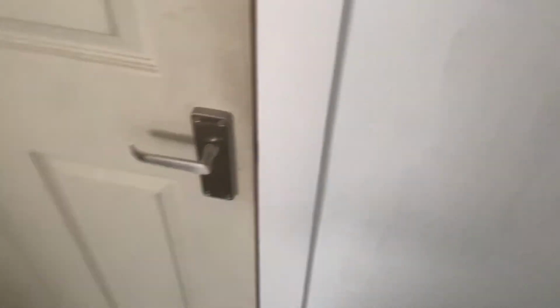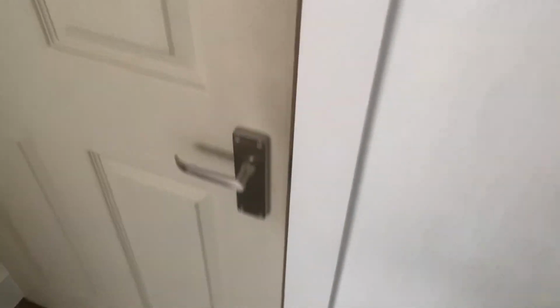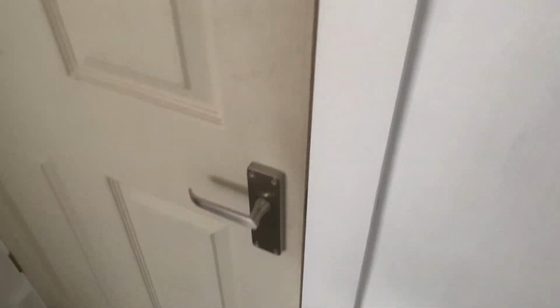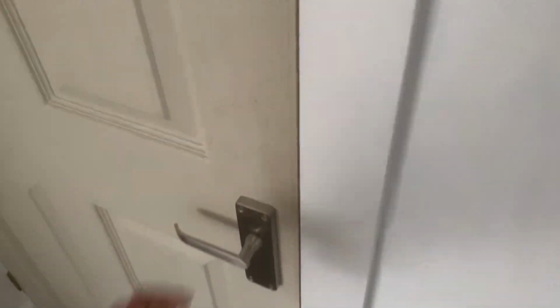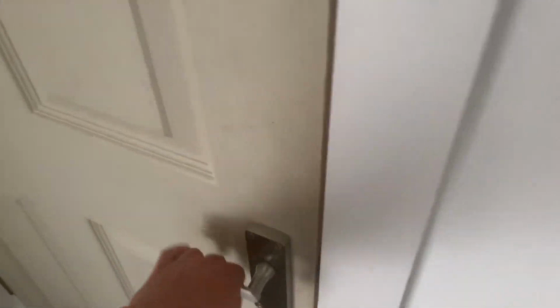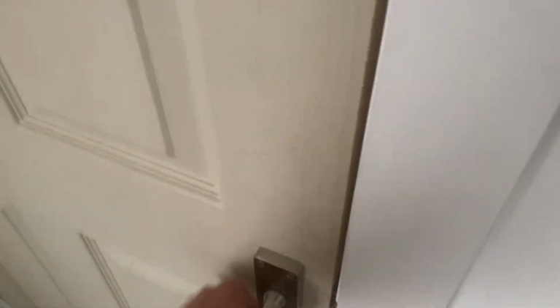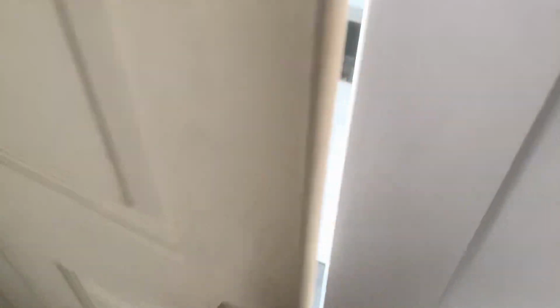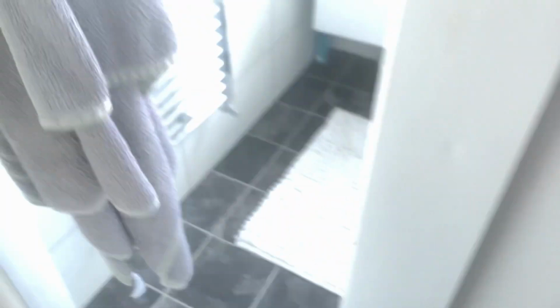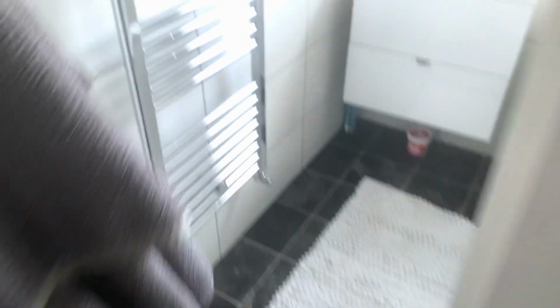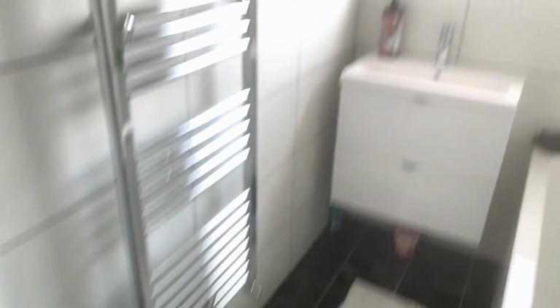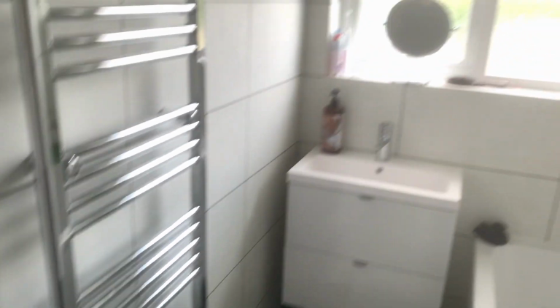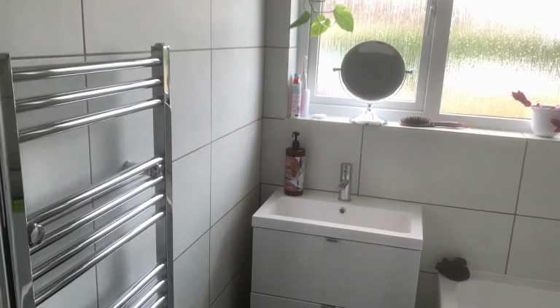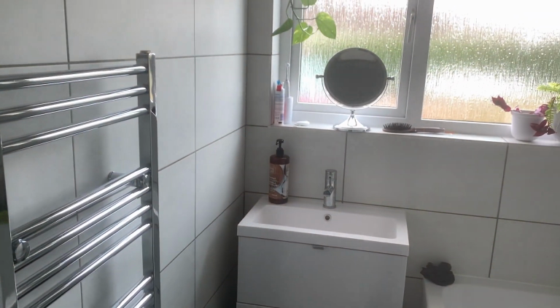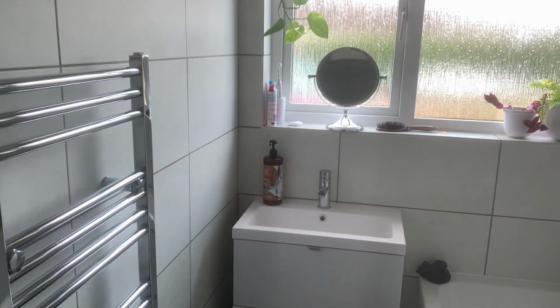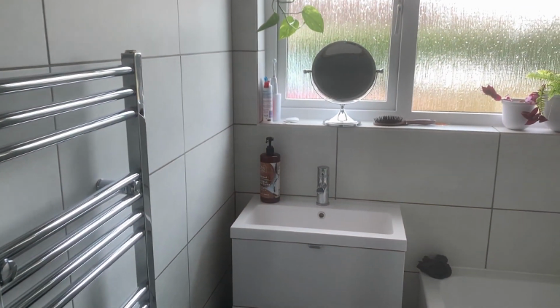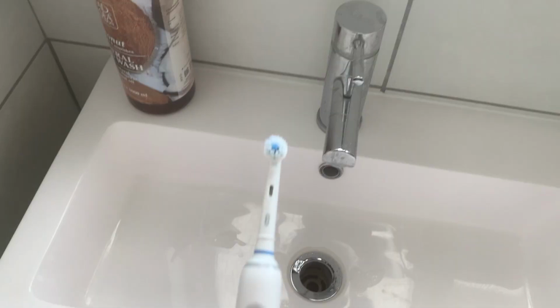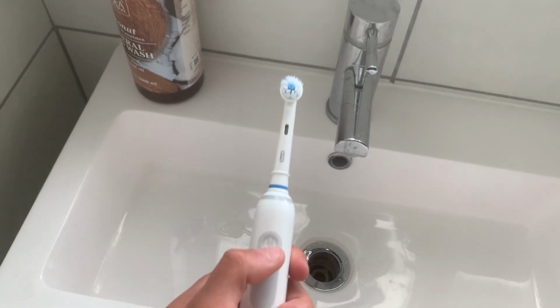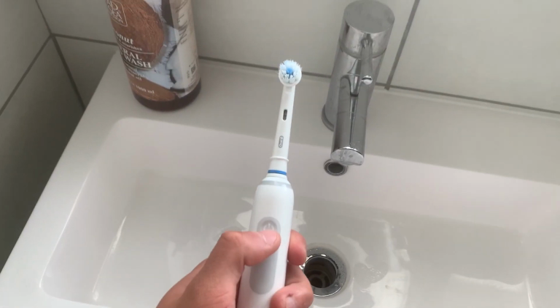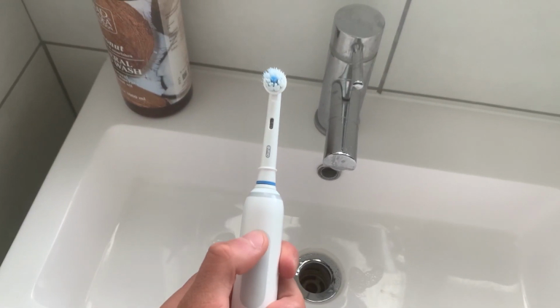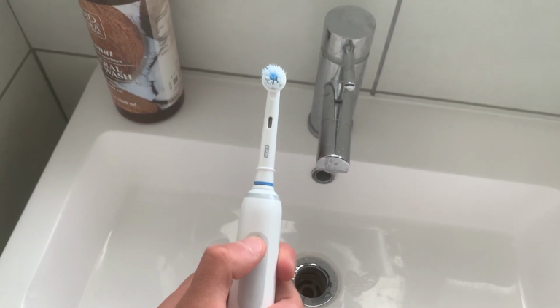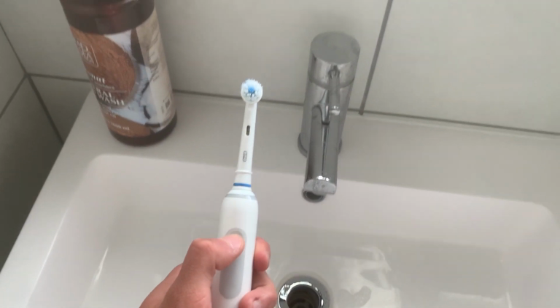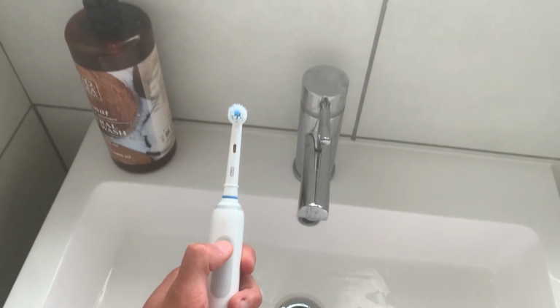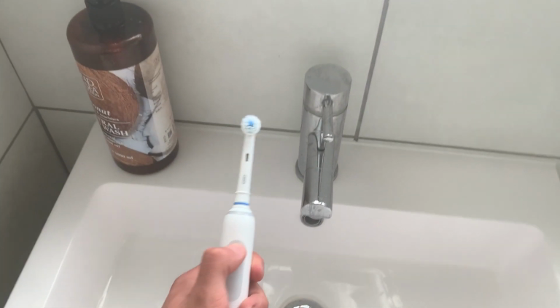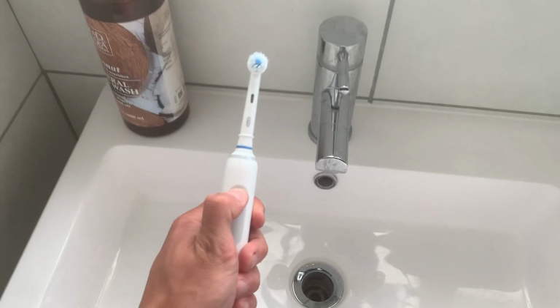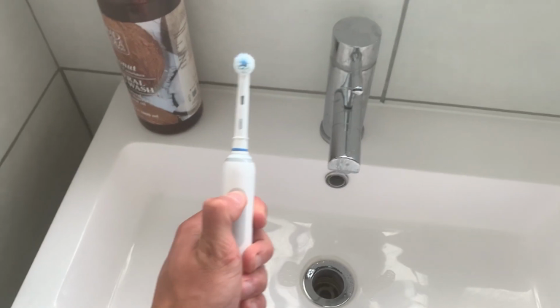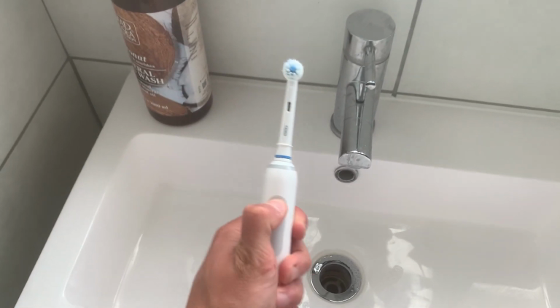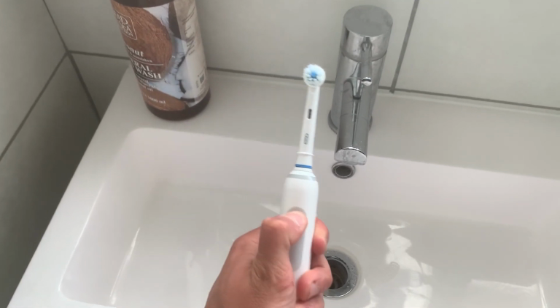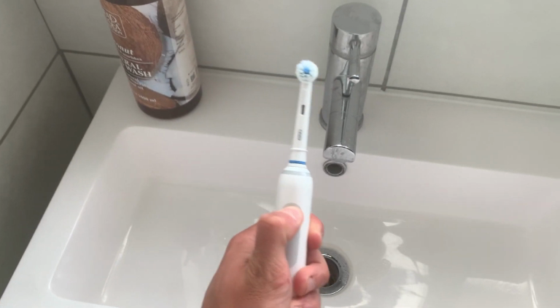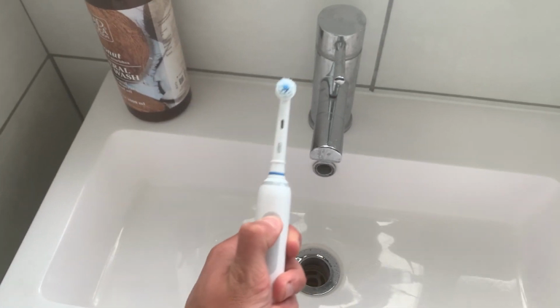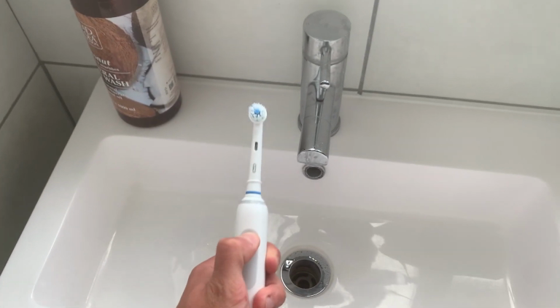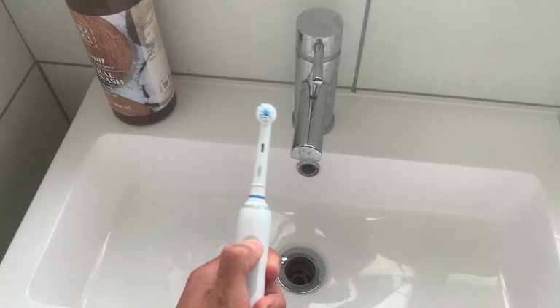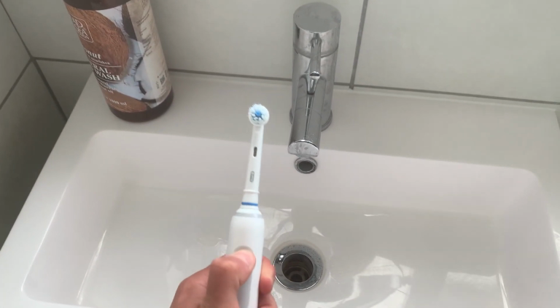Breakfast is complete. Now let's get ready — kicking it off with an electric toothbrush that doesn't actually work currently.